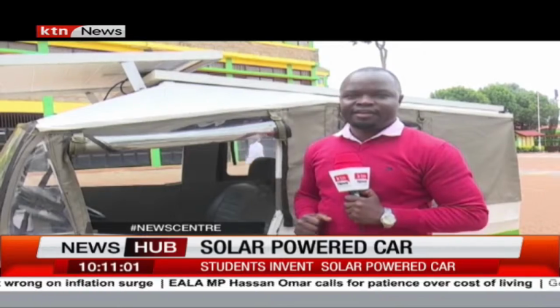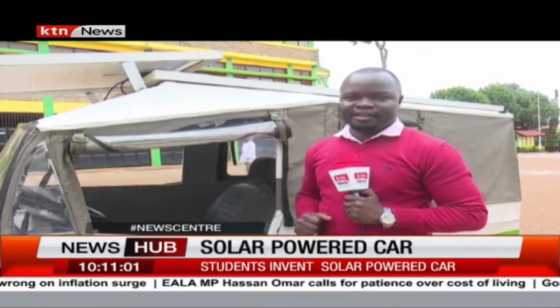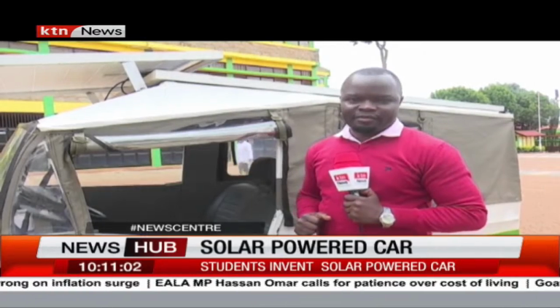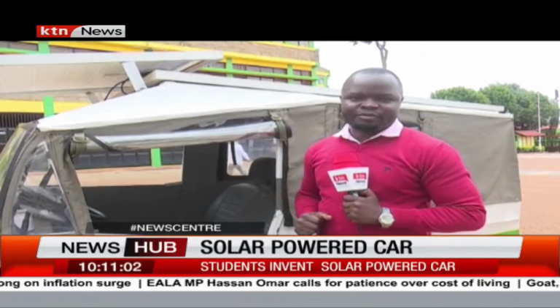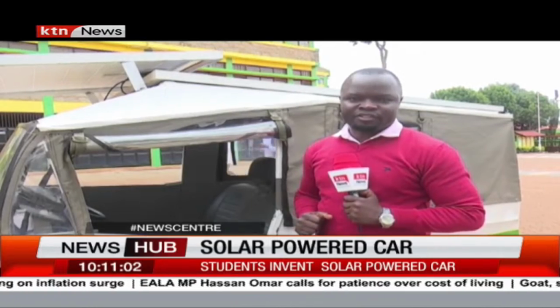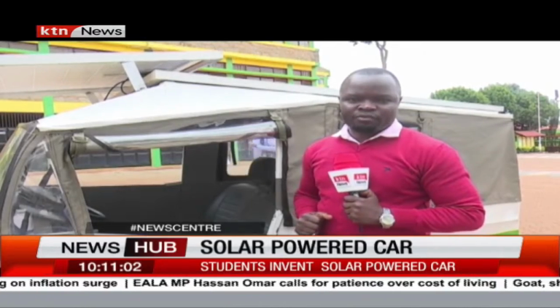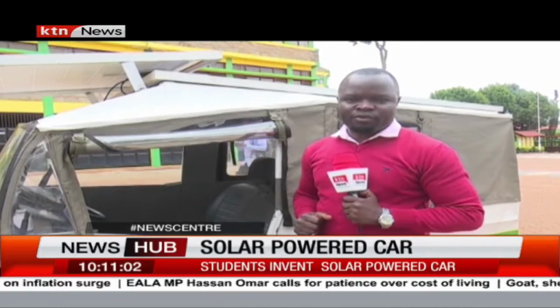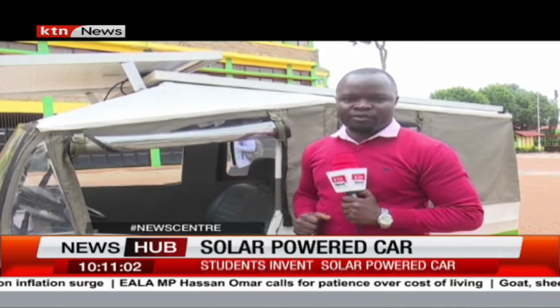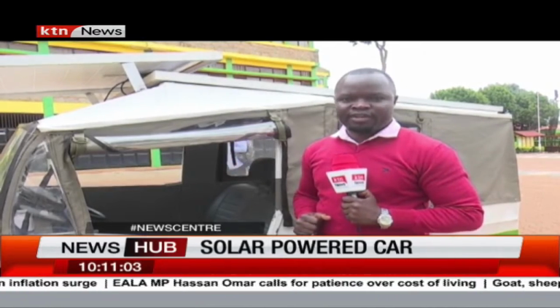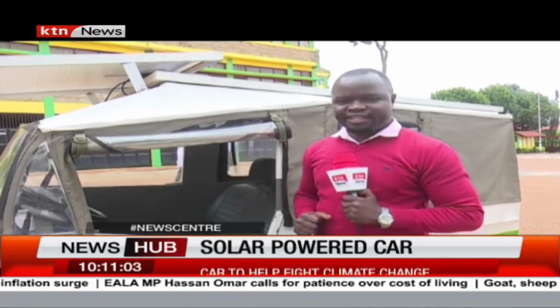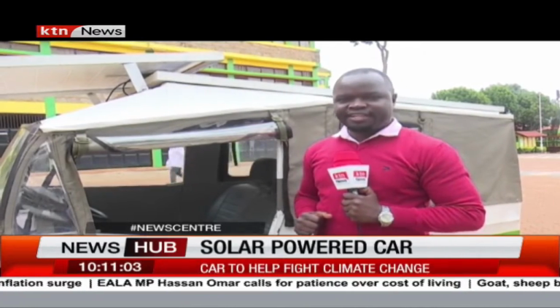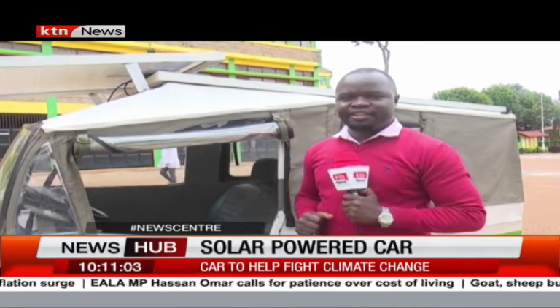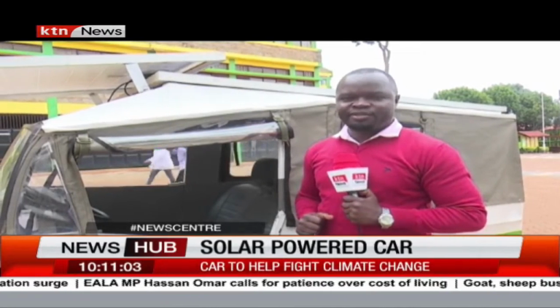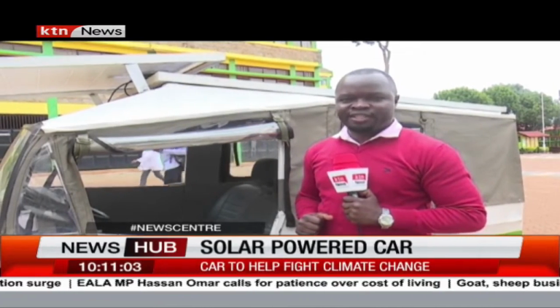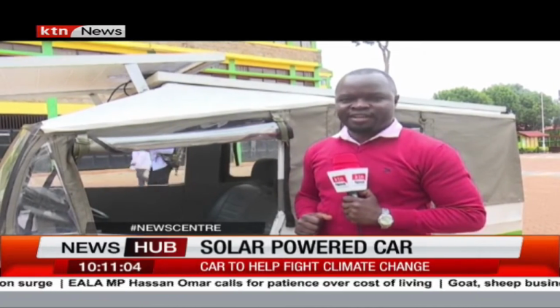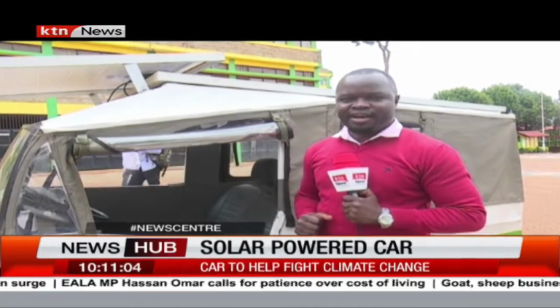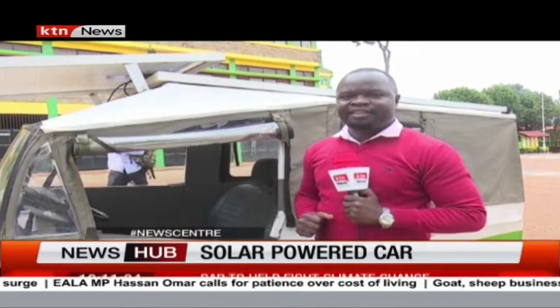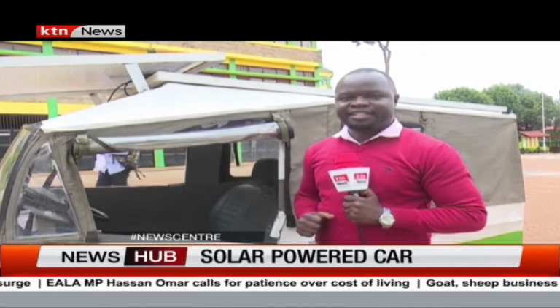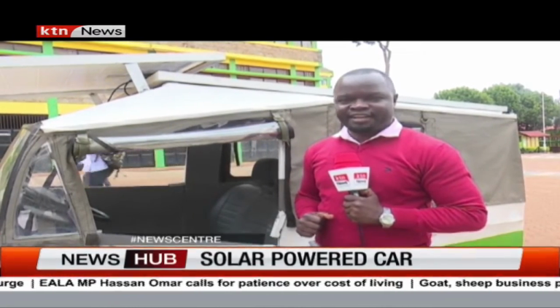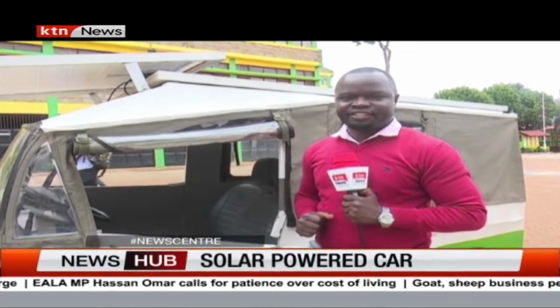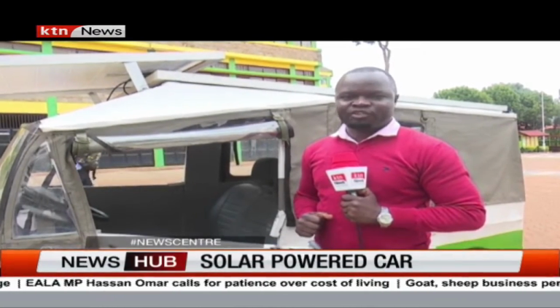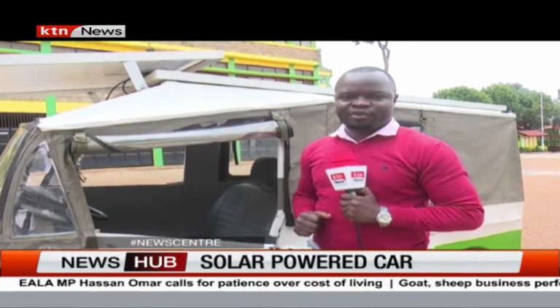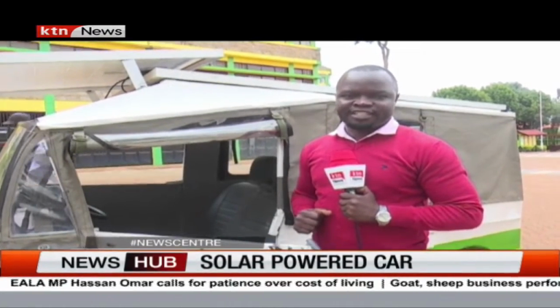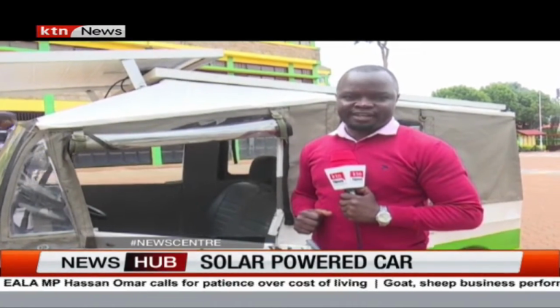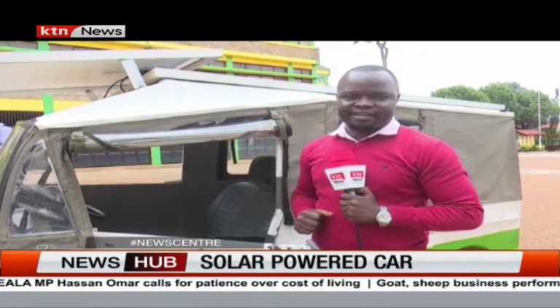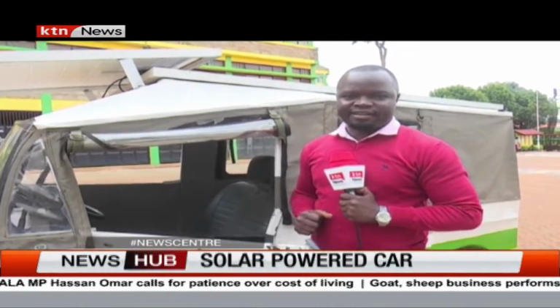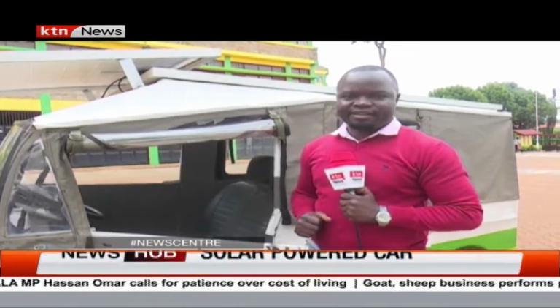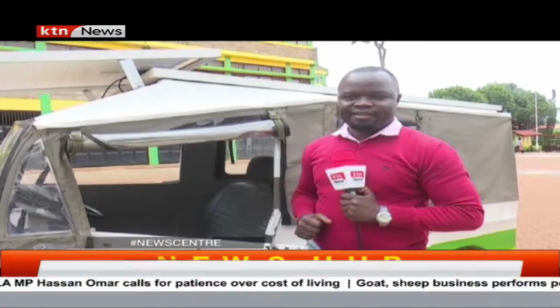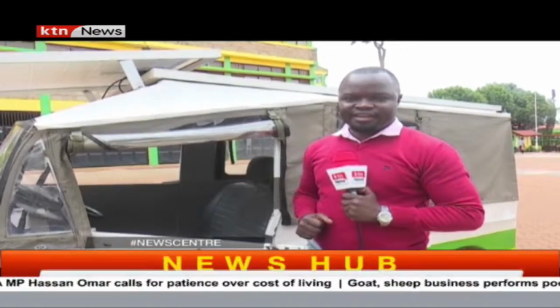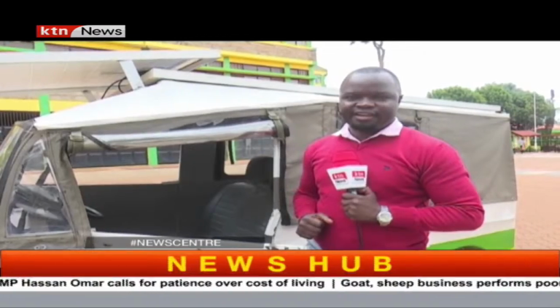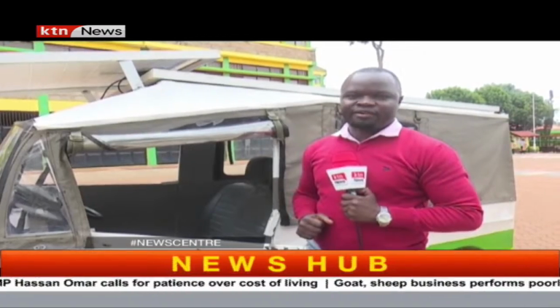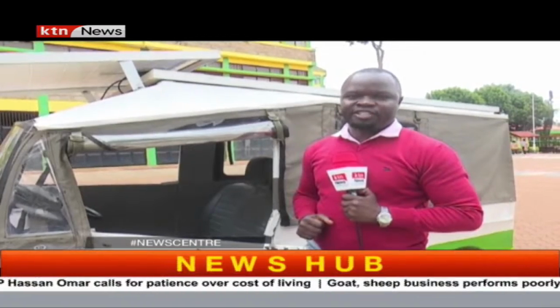Clement Masombo, KTA News, at the Nyeri National Polytechnic, Nyeri County.